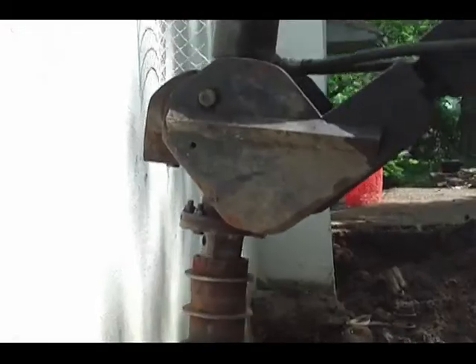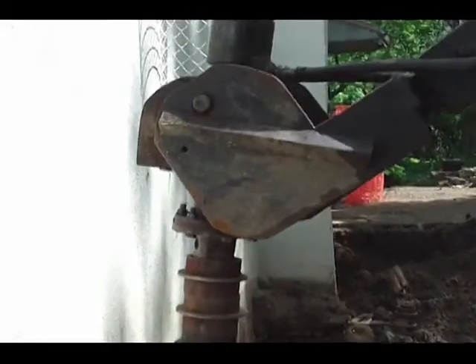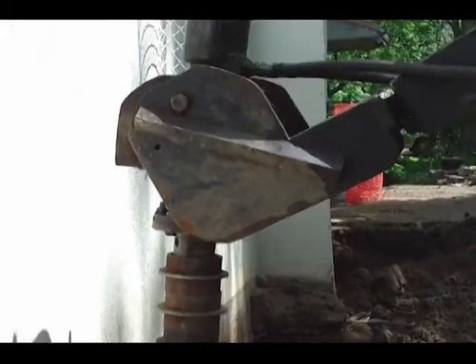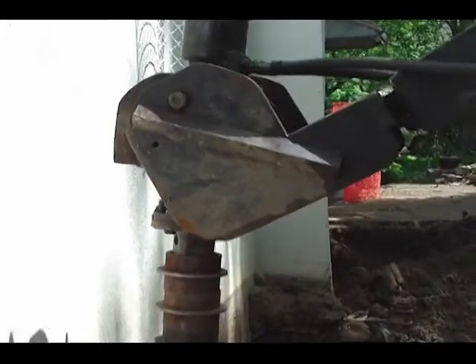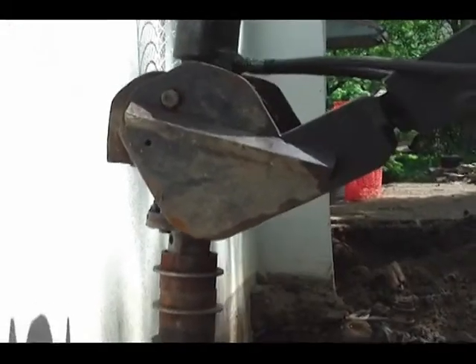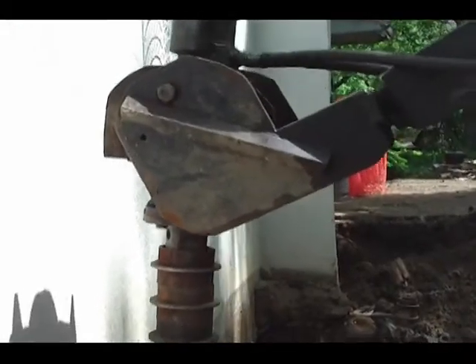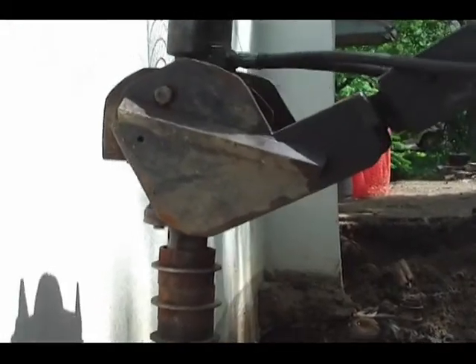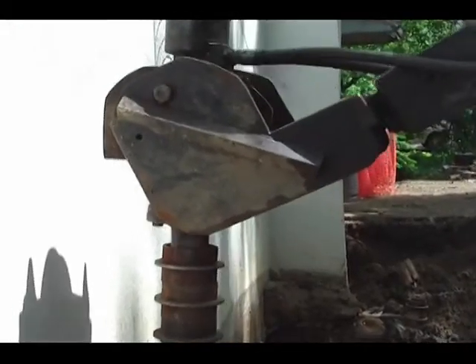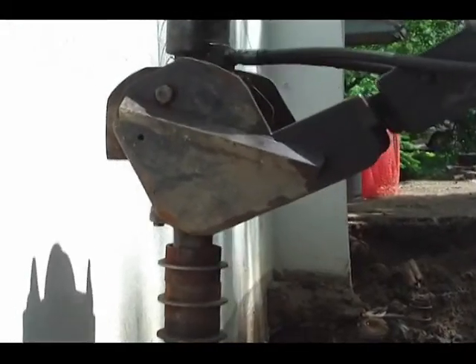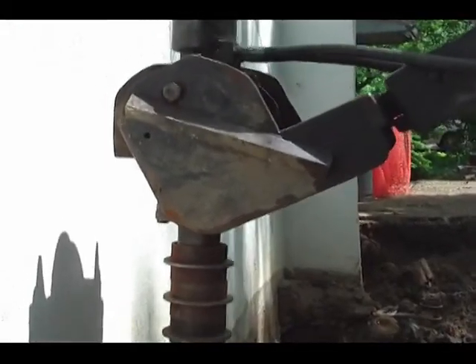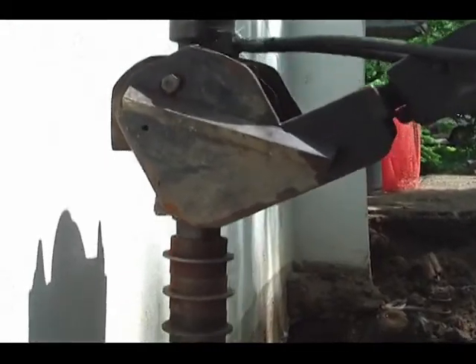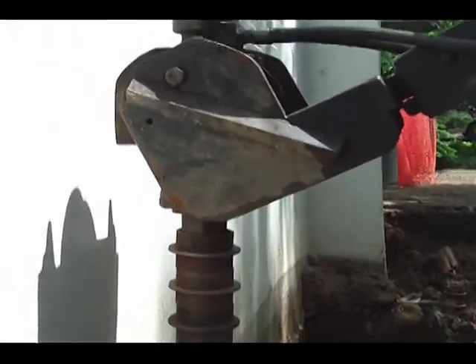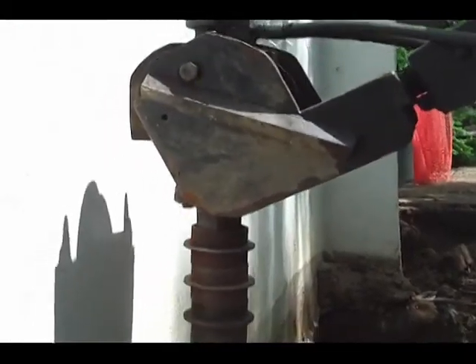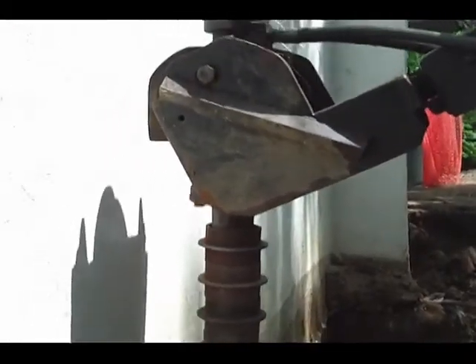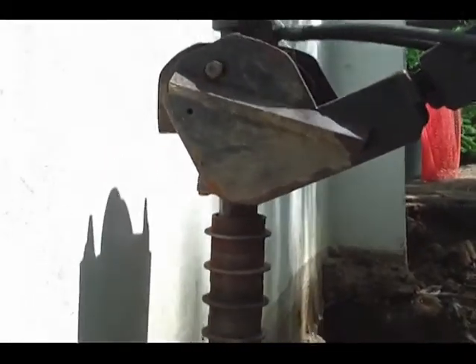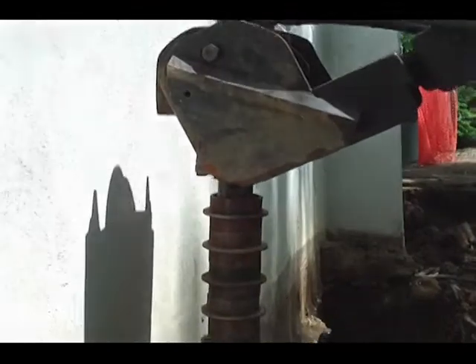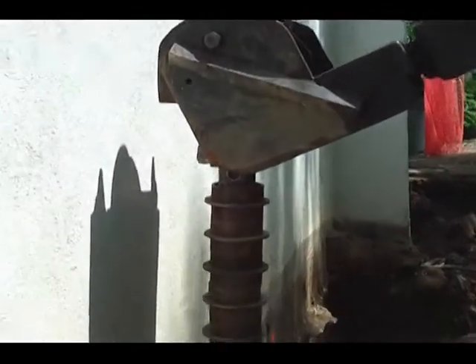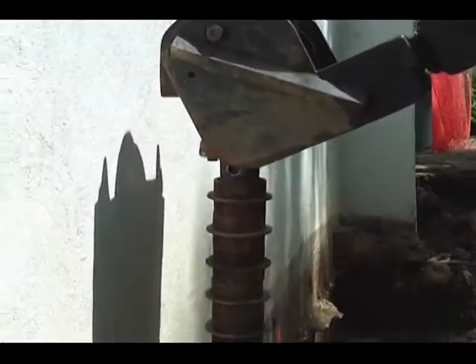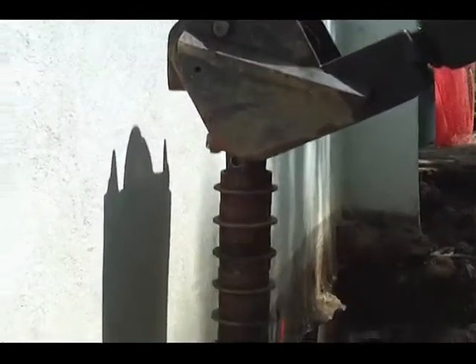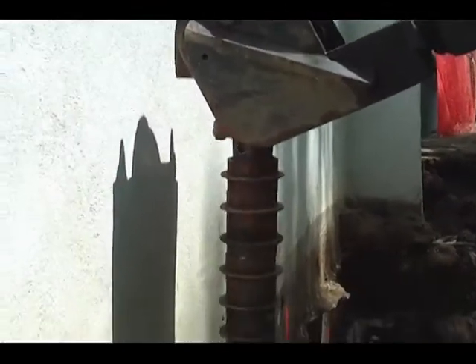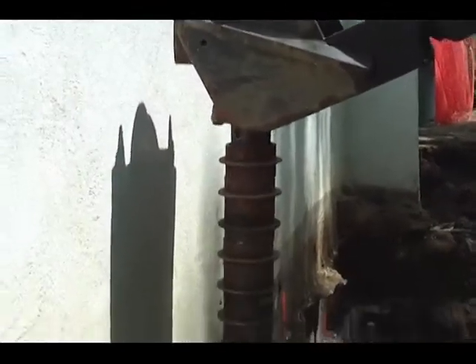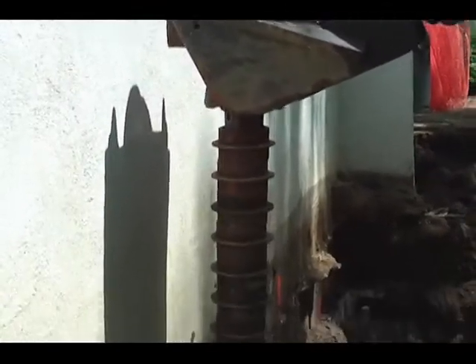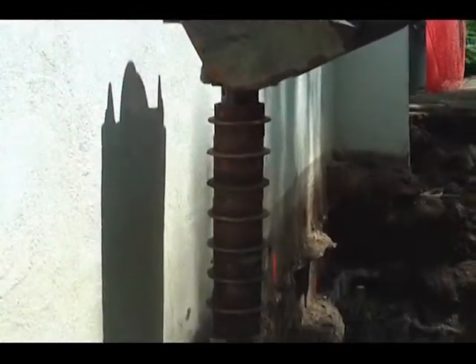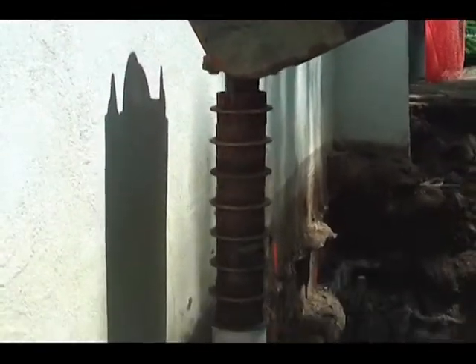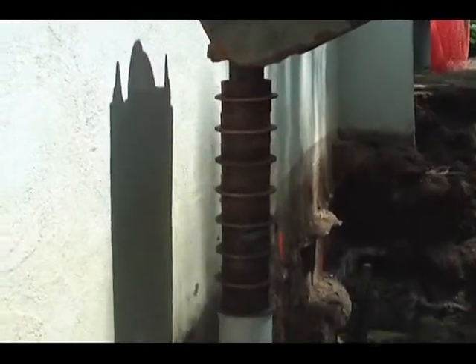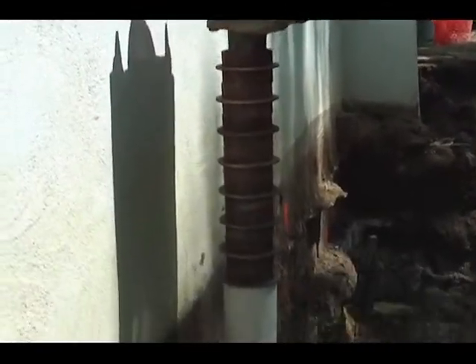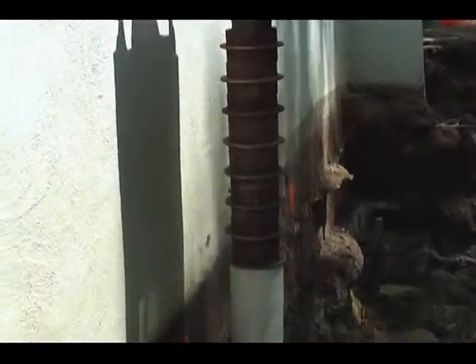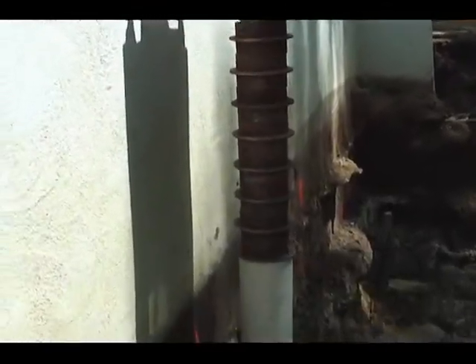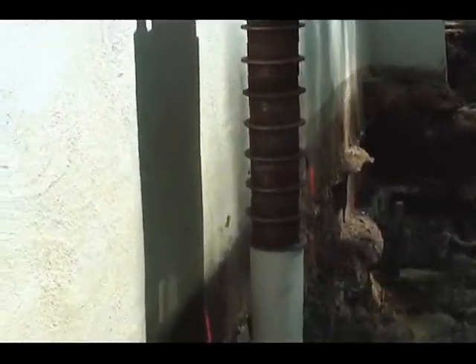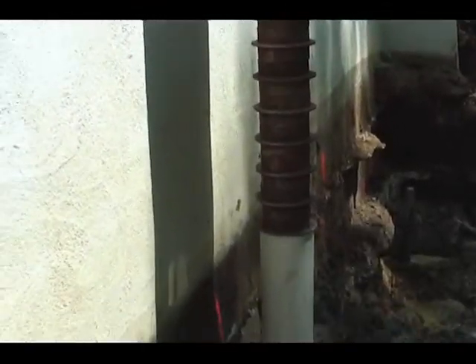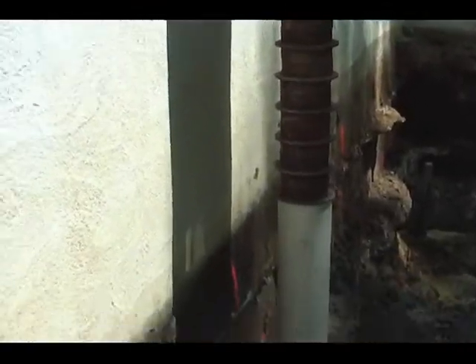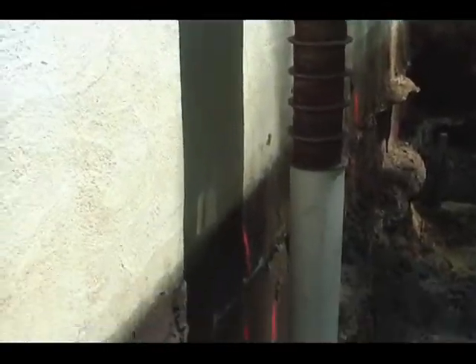The pile is then advanced into the ground until the predetermined depth and torque is achieved.